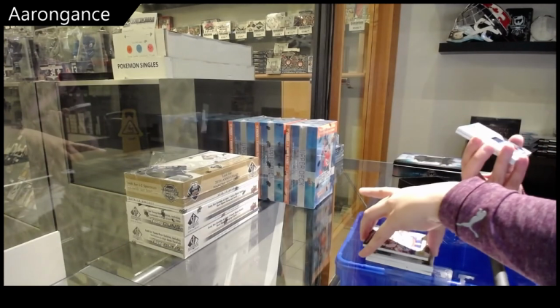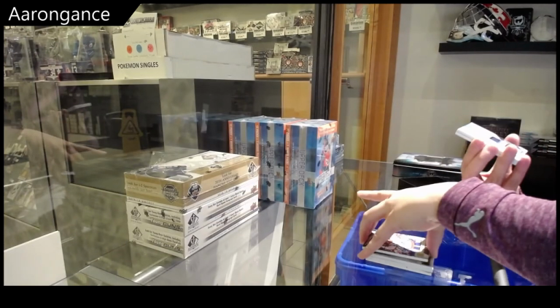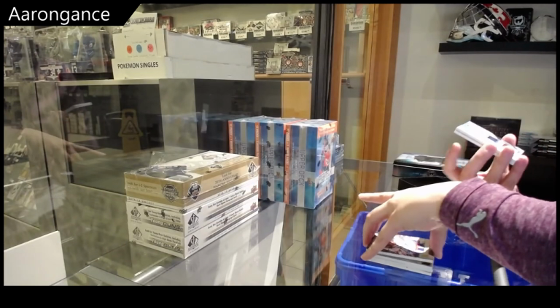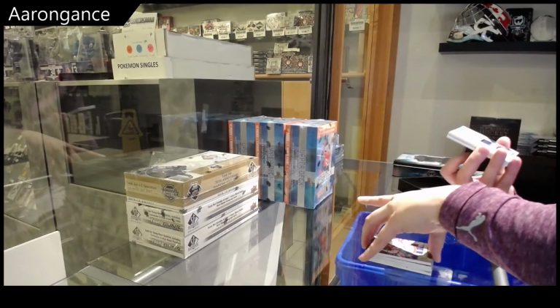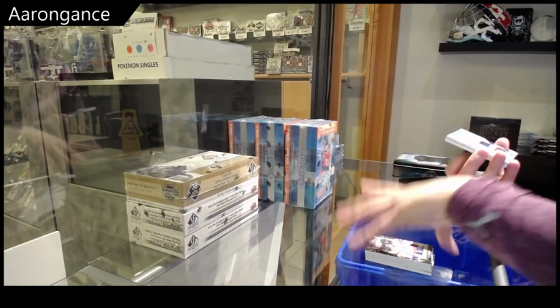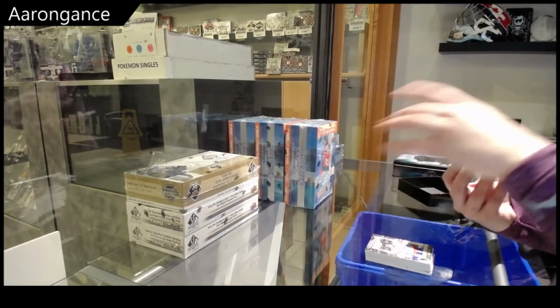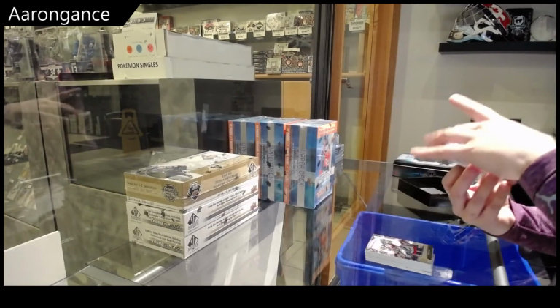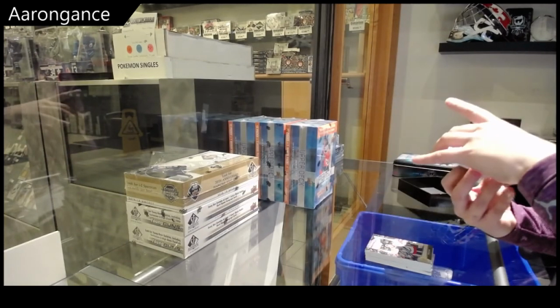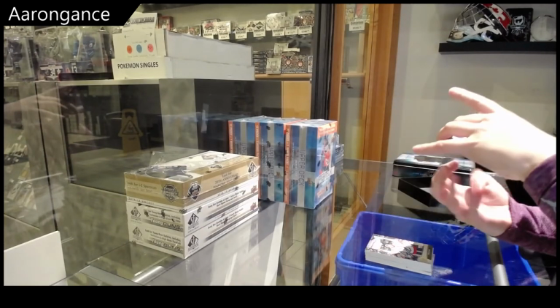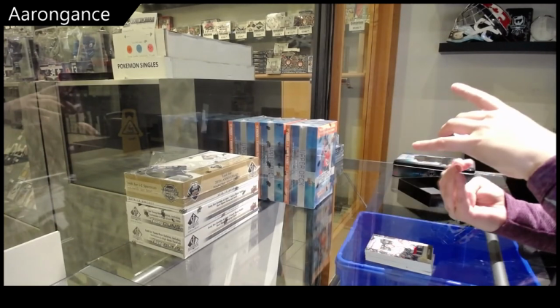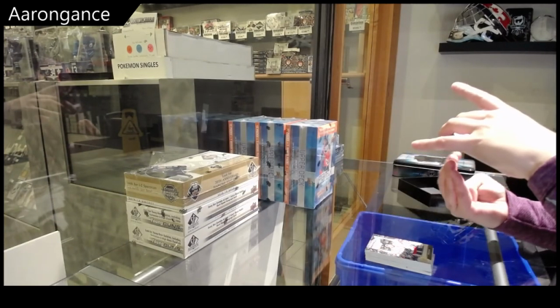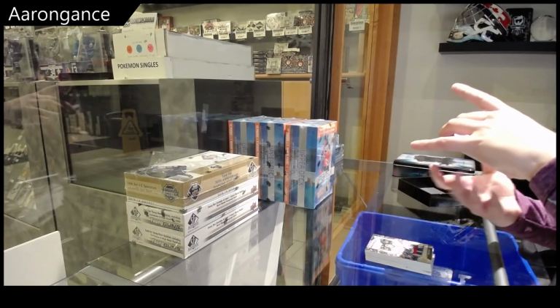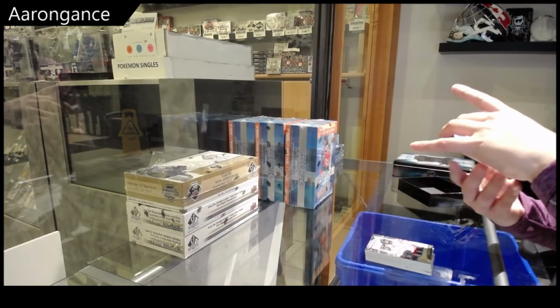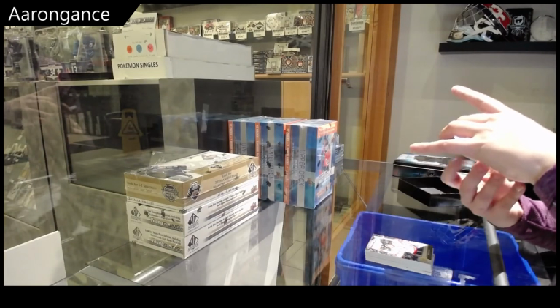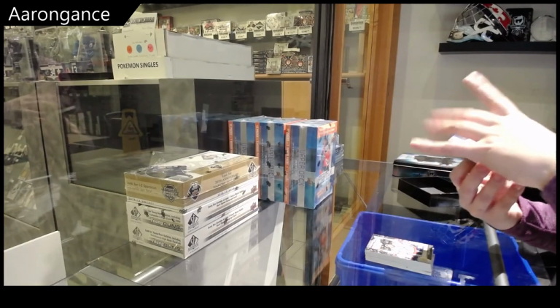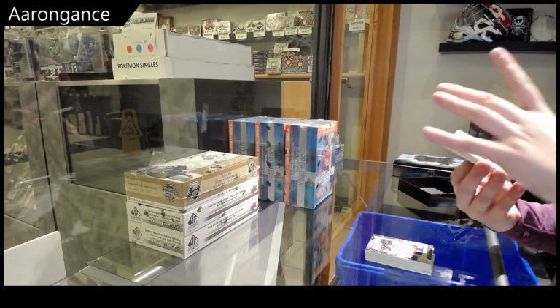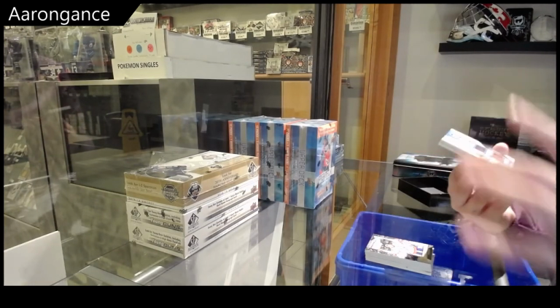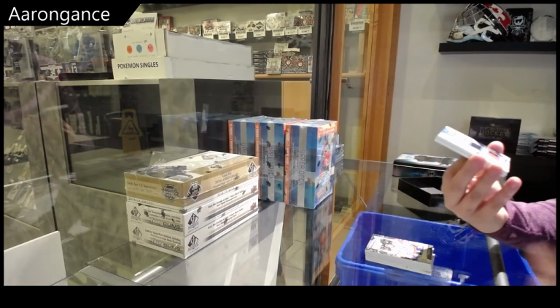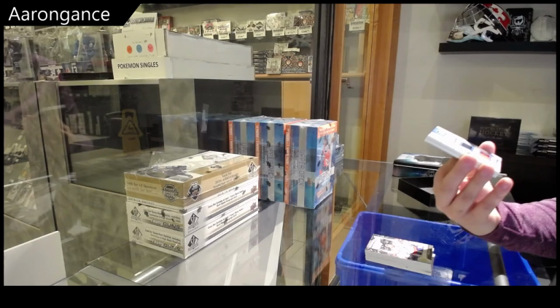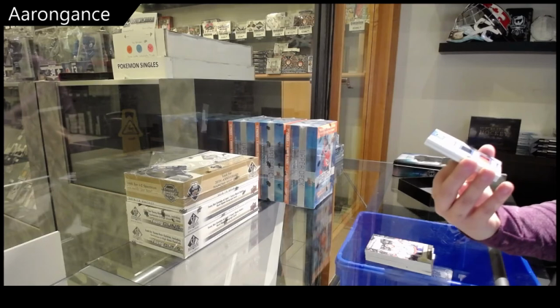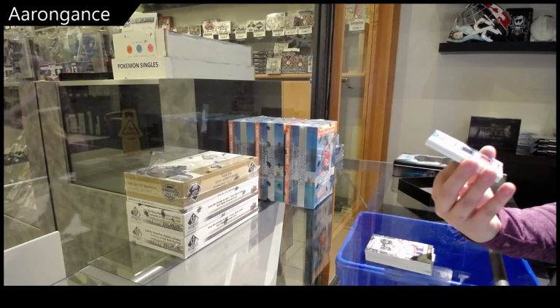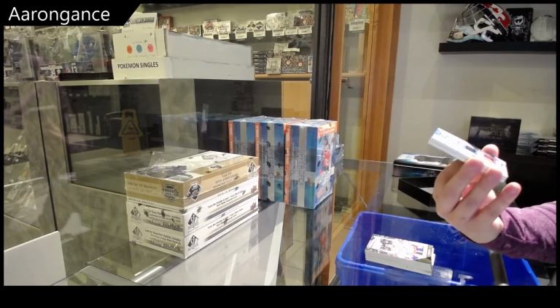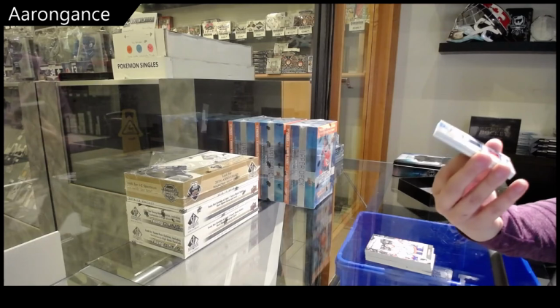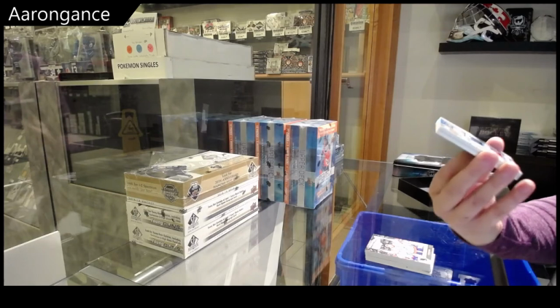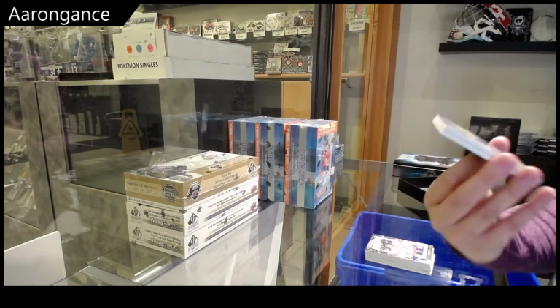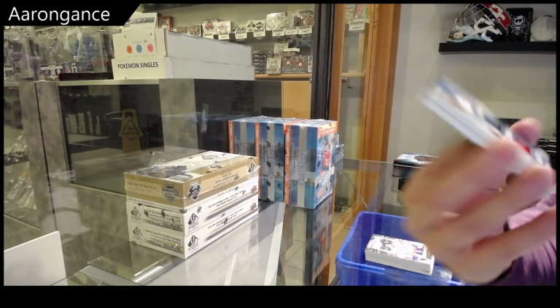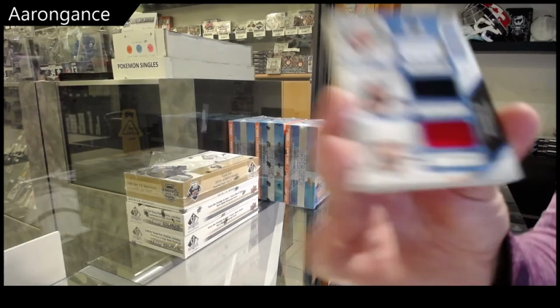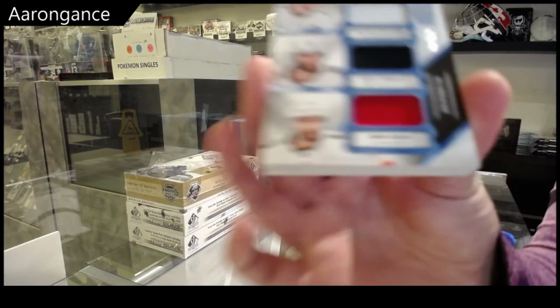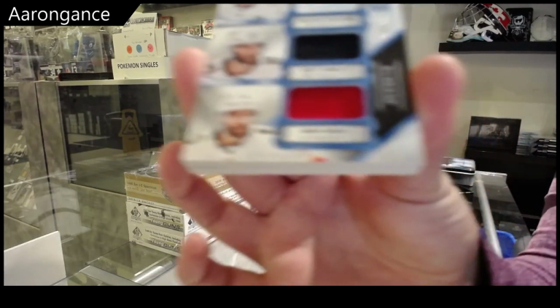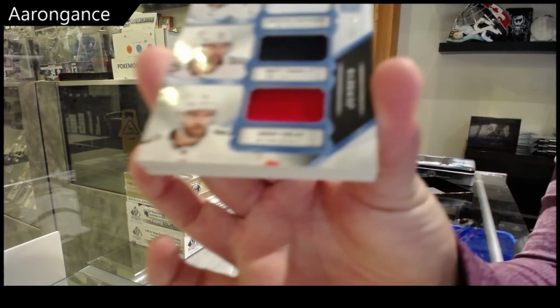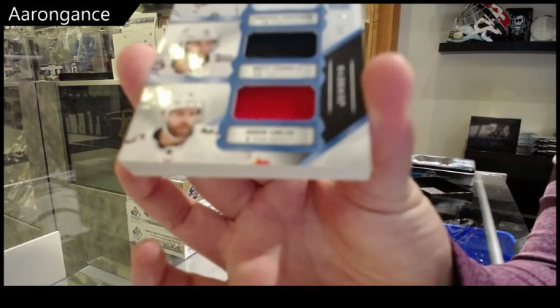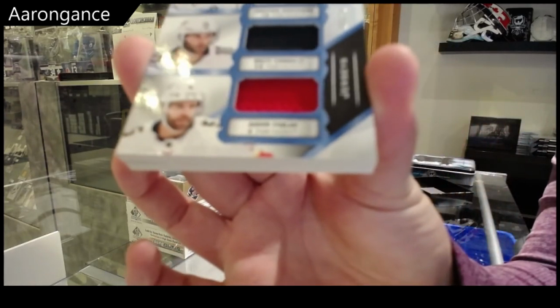Cup Trios, triple jersey number 23 of Huberto, Connelly, and Ekblad.